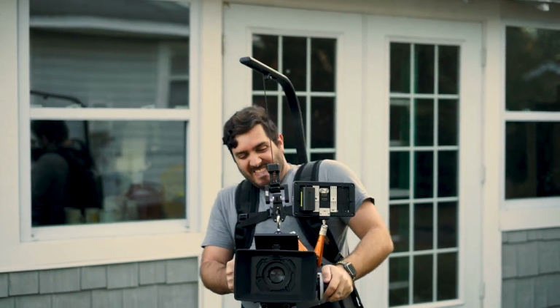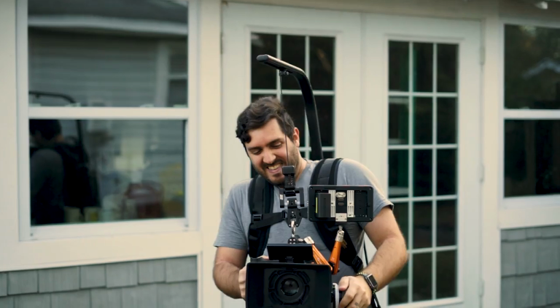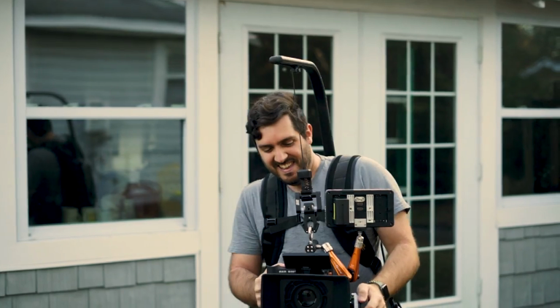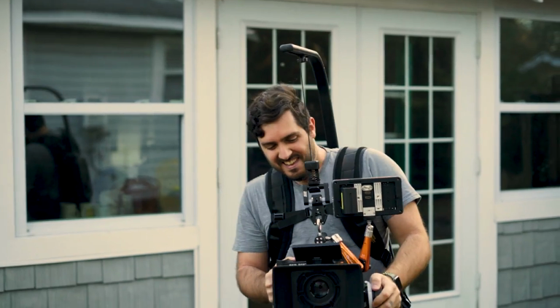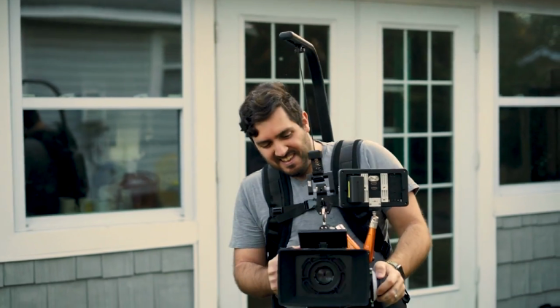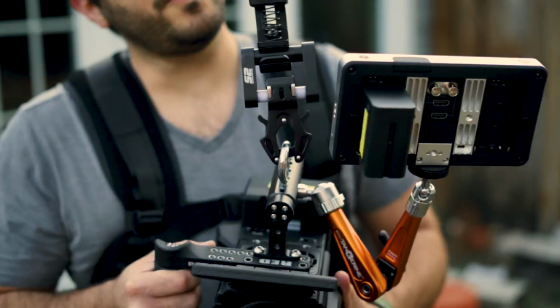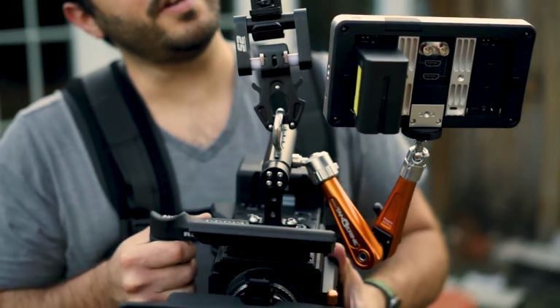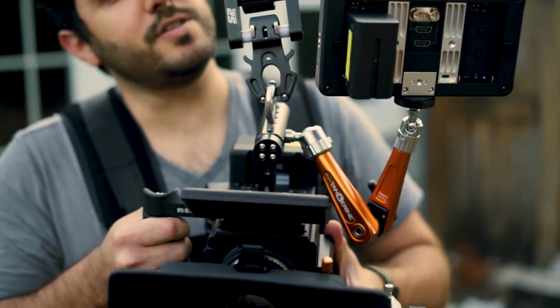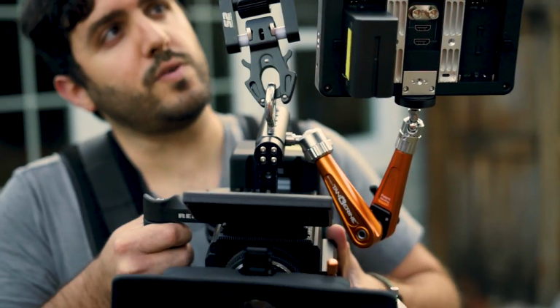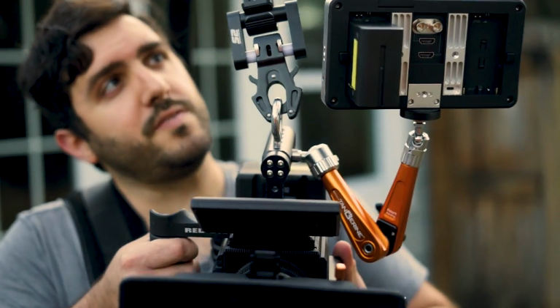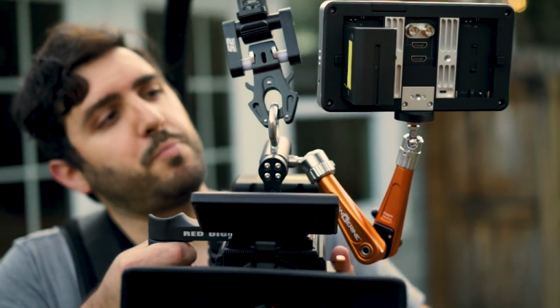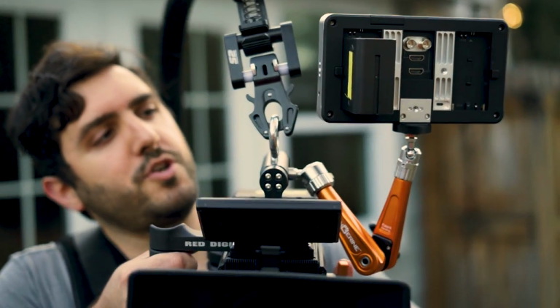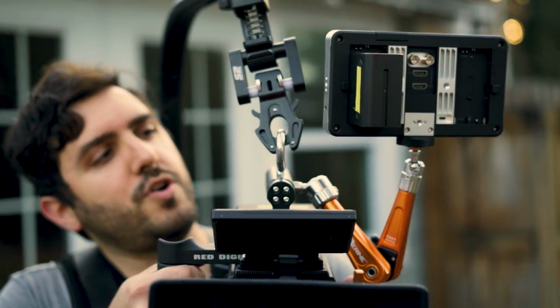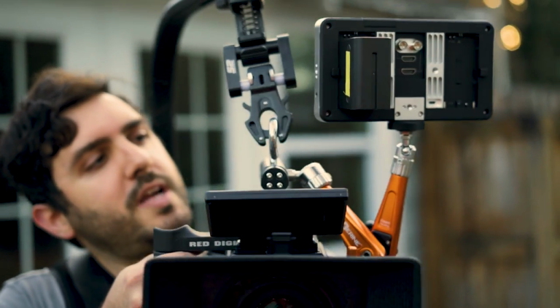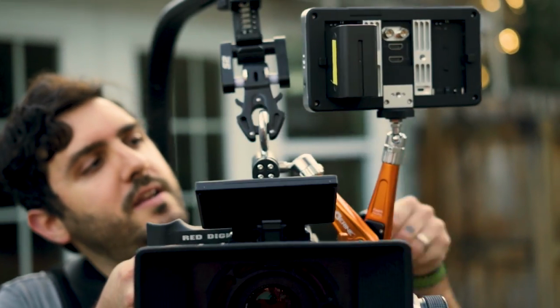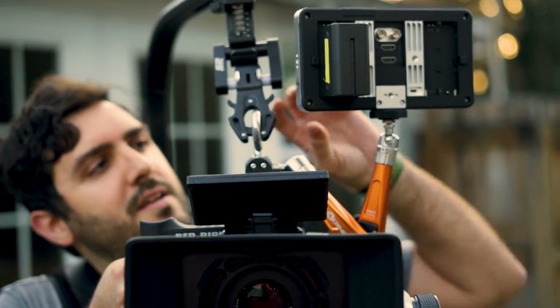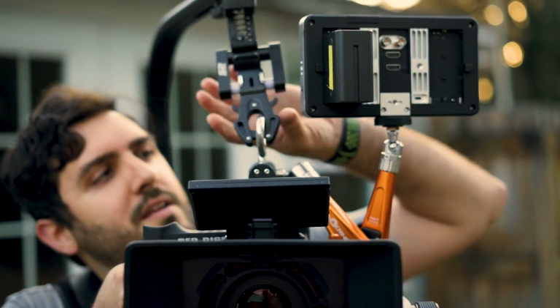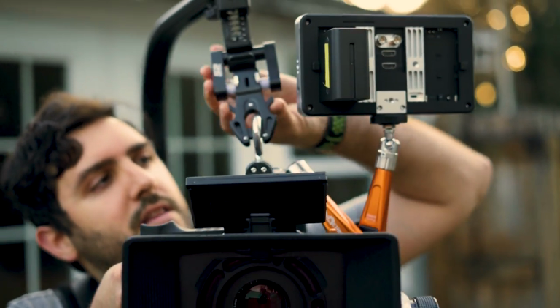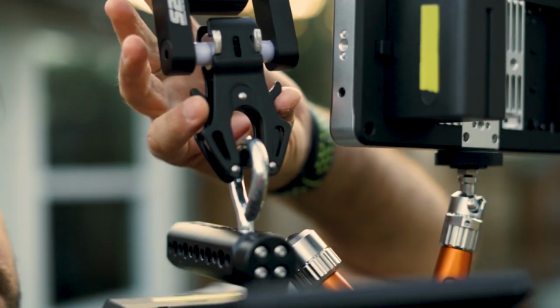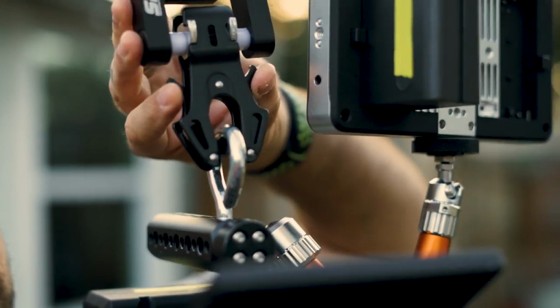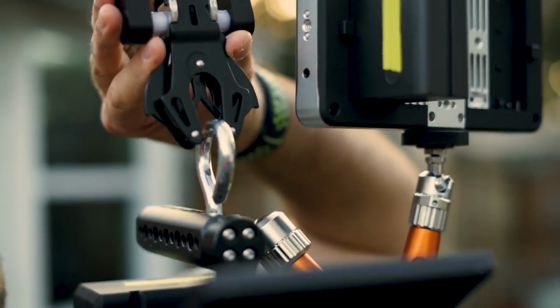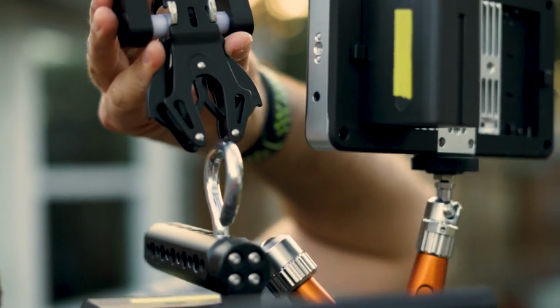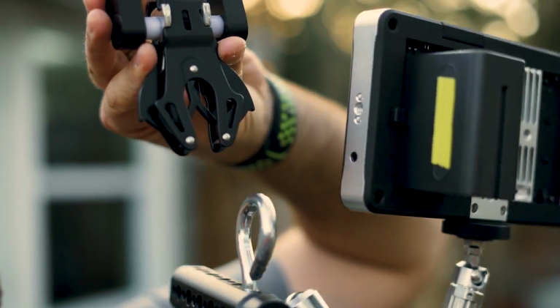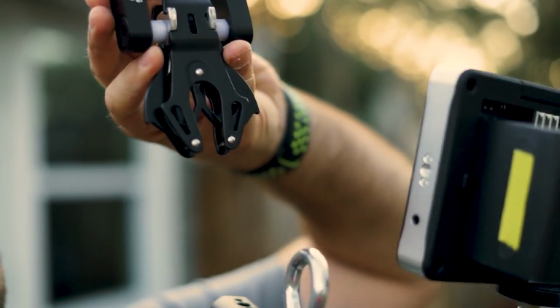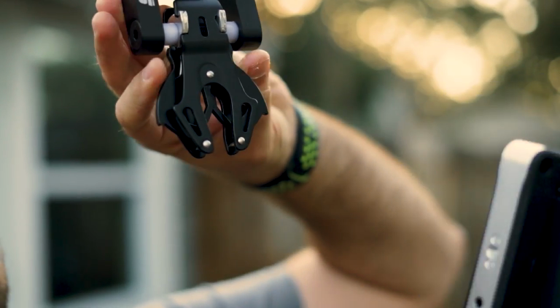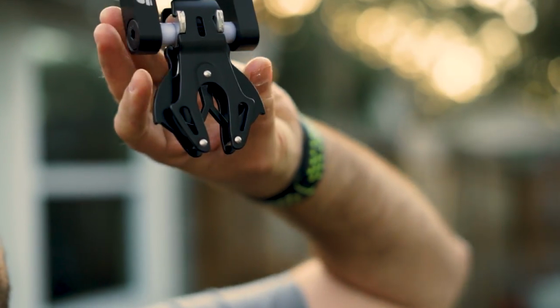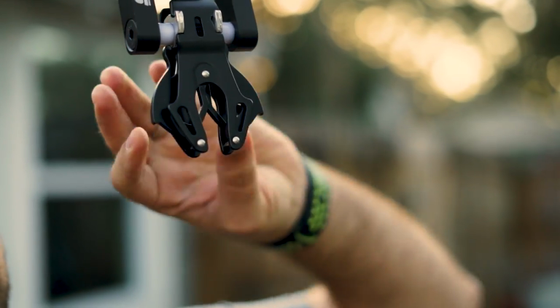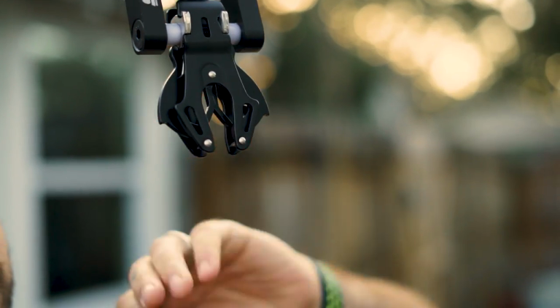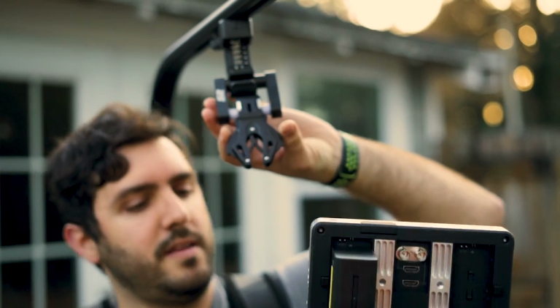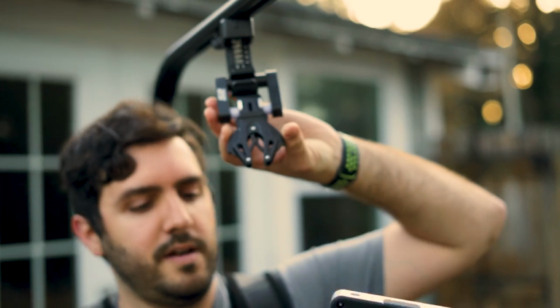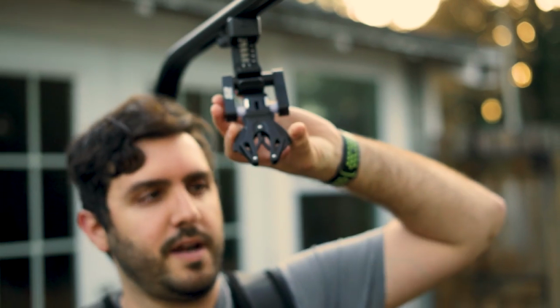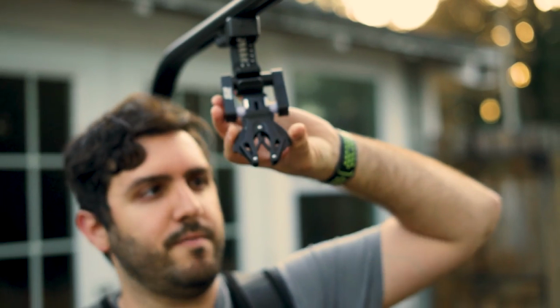Then to take it off, all you do is relieve the pressure on it, lift up, unclick it, and there you go.